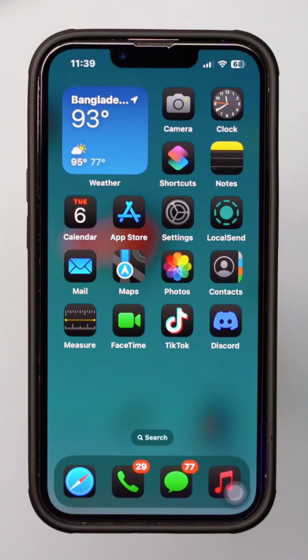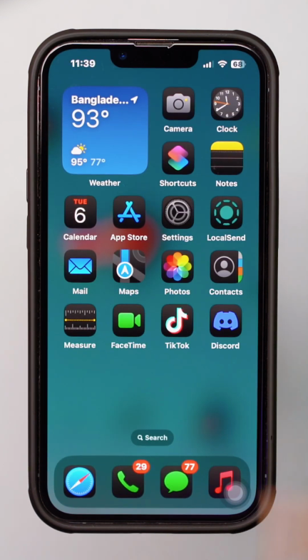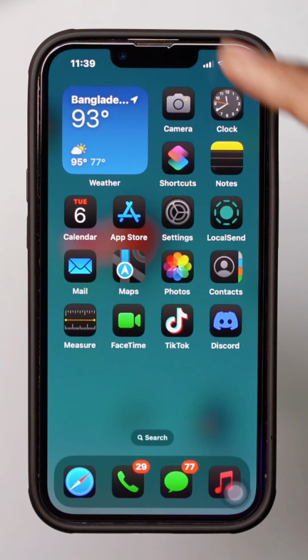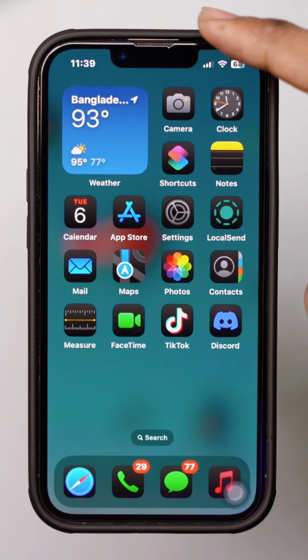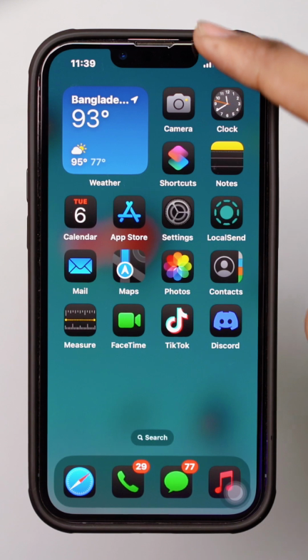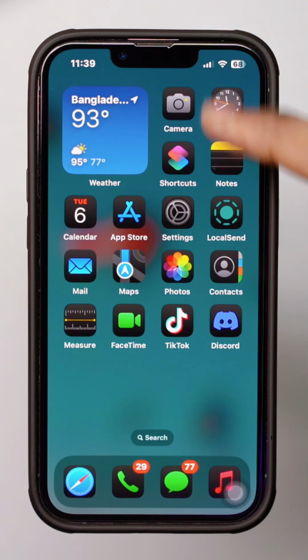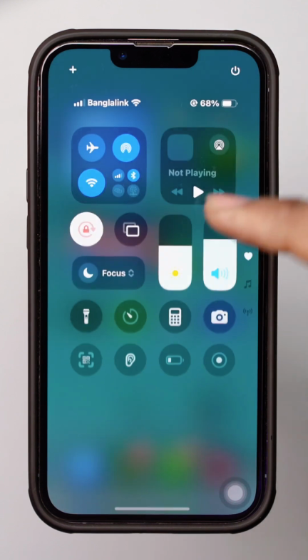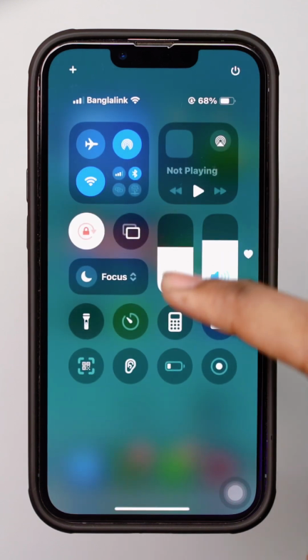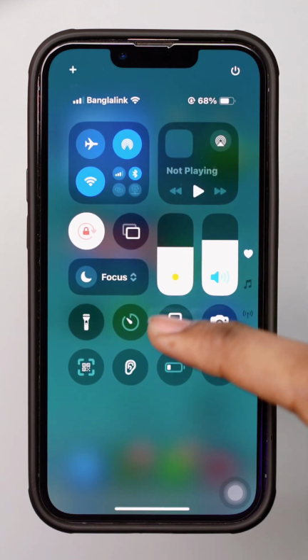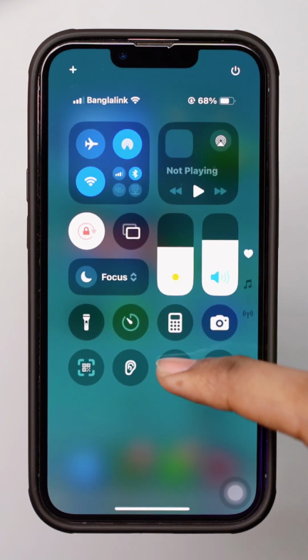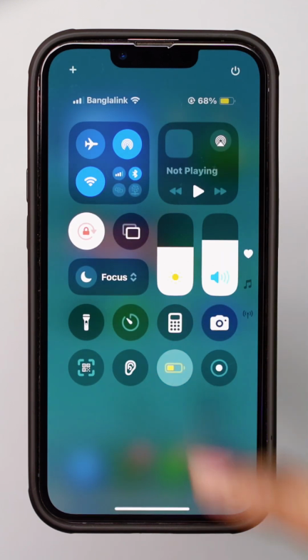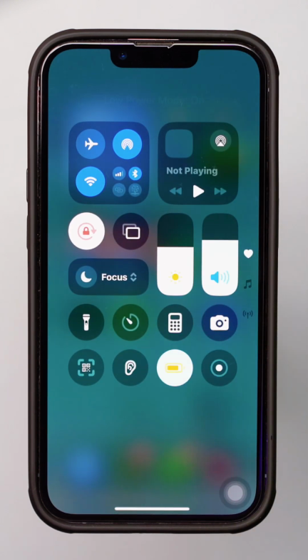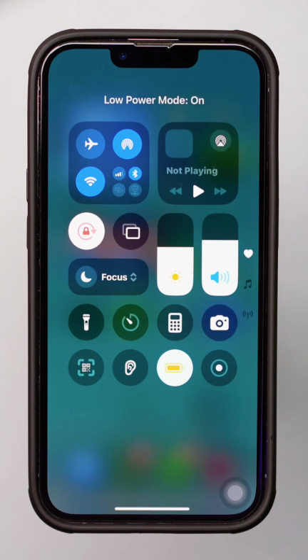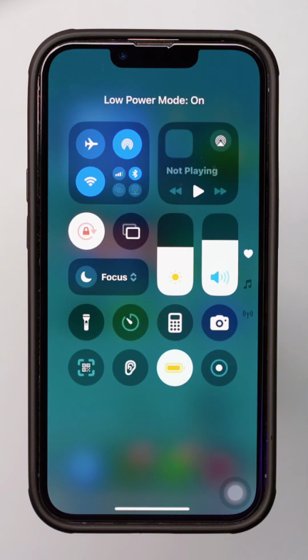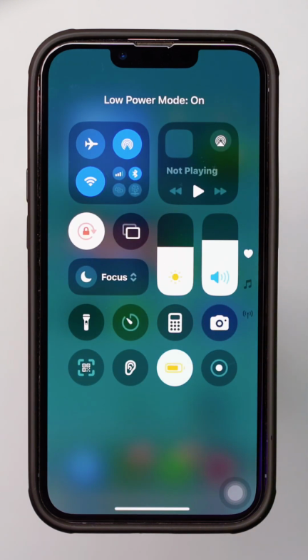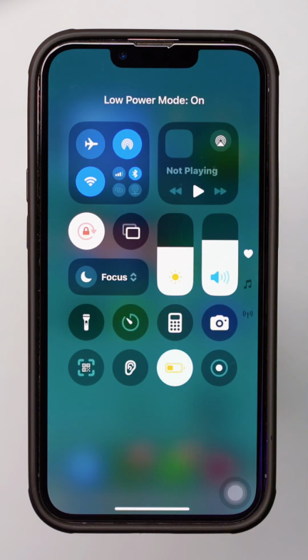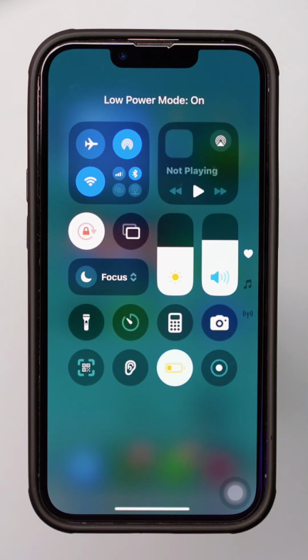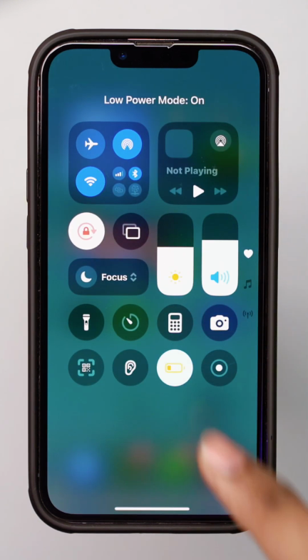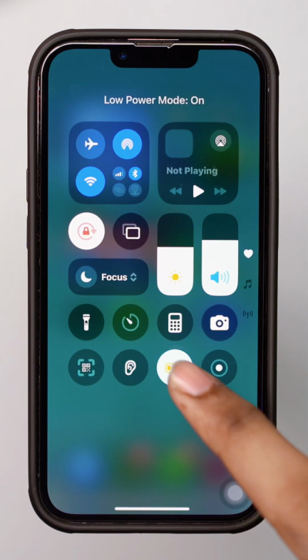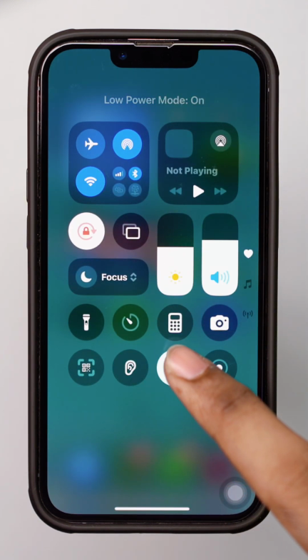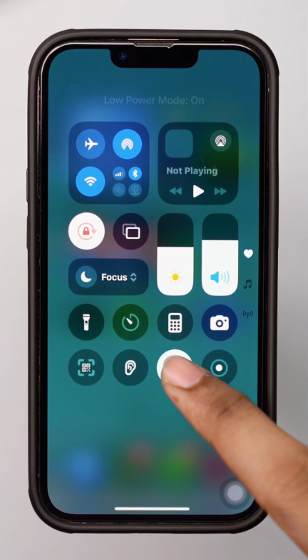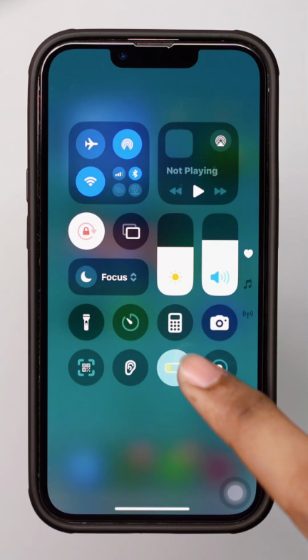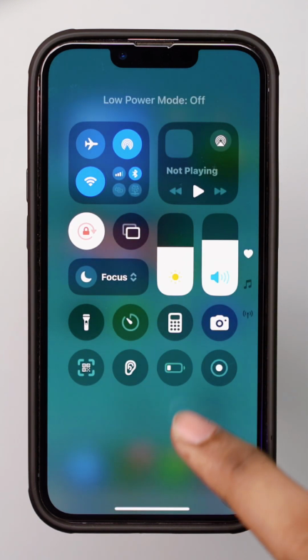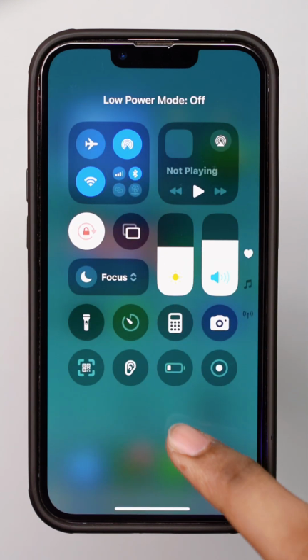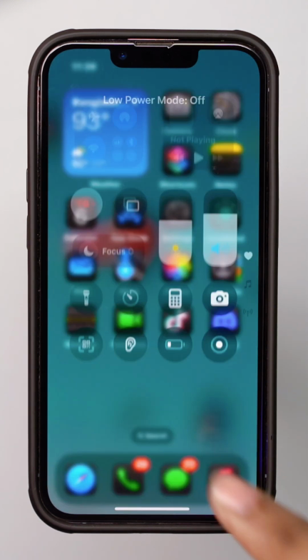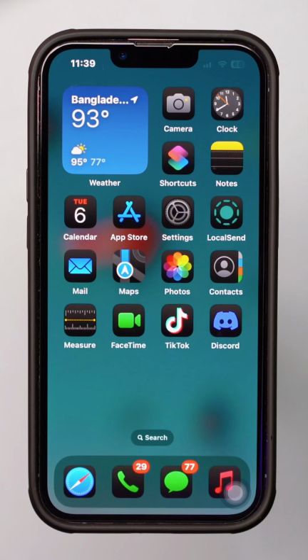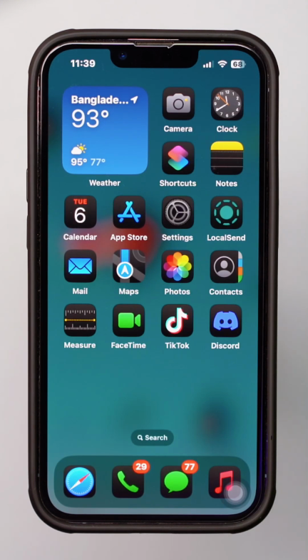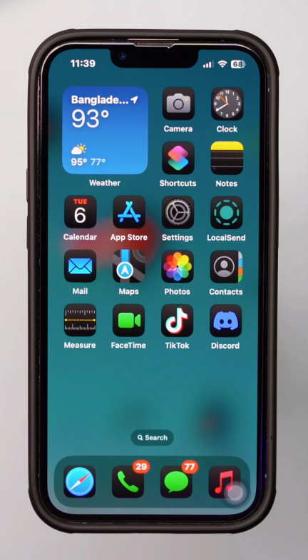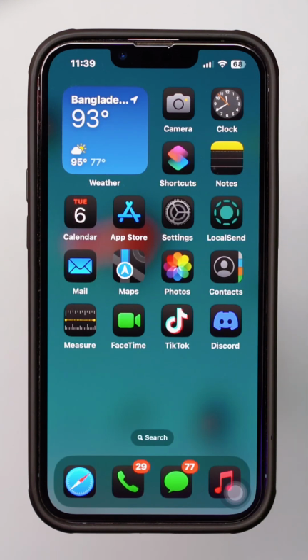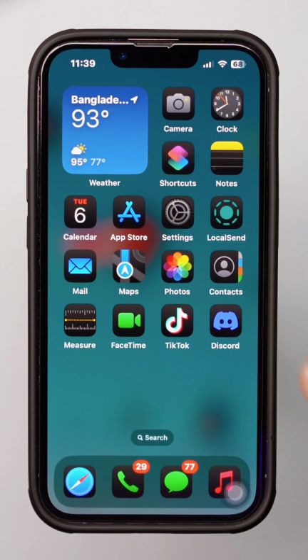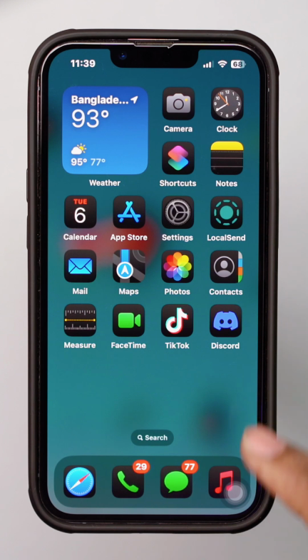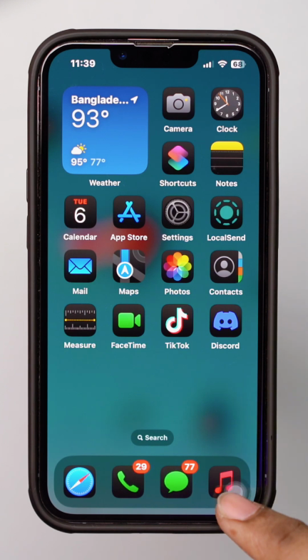After that, swipe down from the top and turn off Low Power Mode on iPhone. Then restart your iPhone.